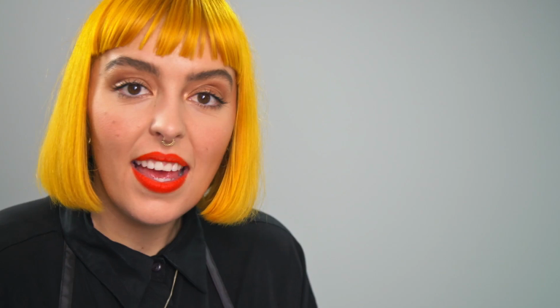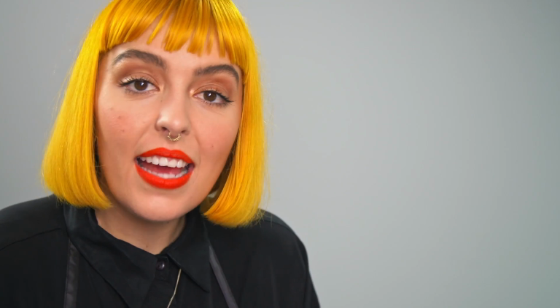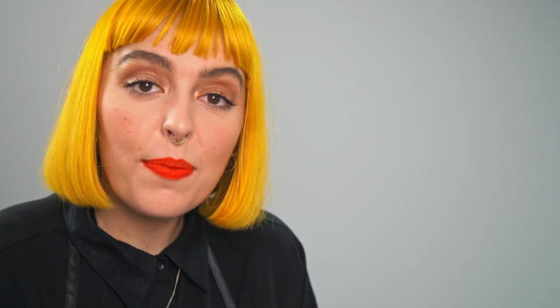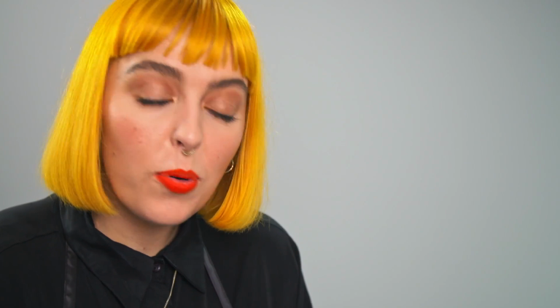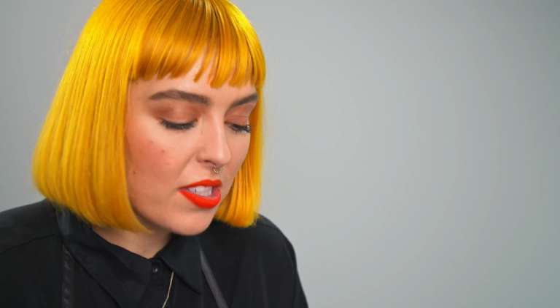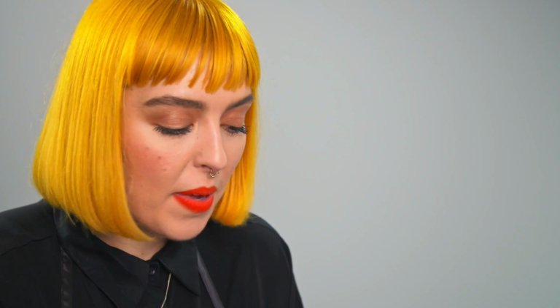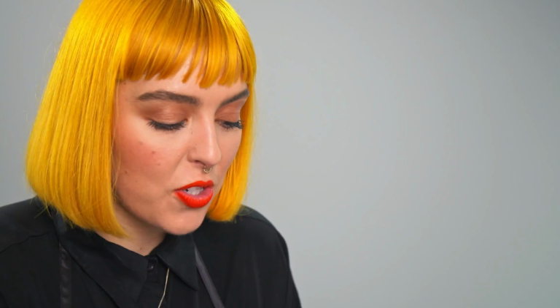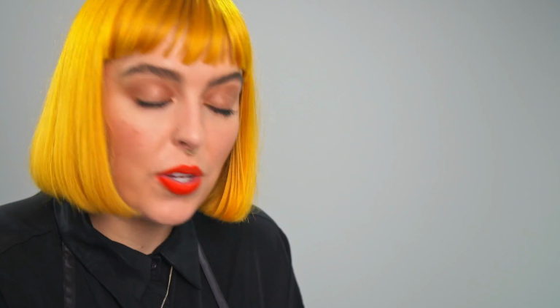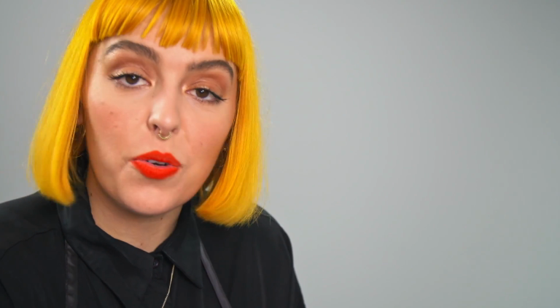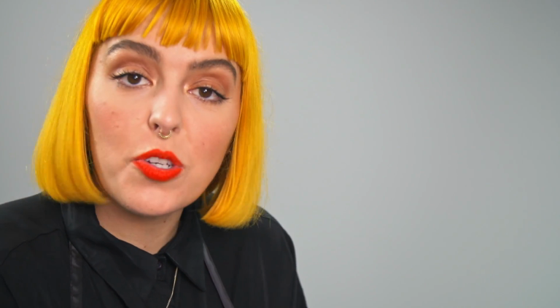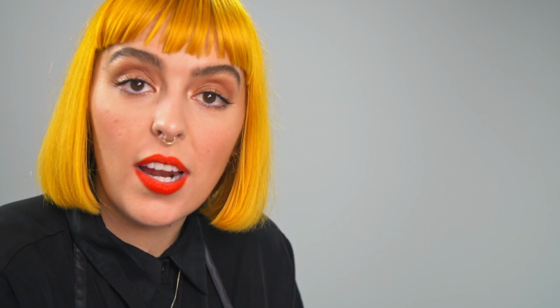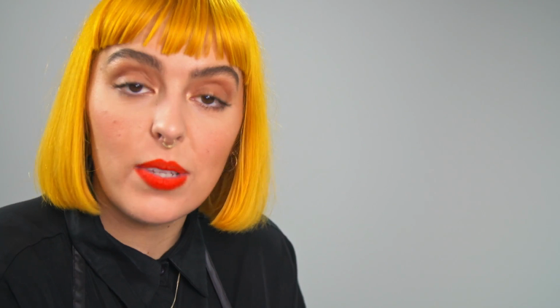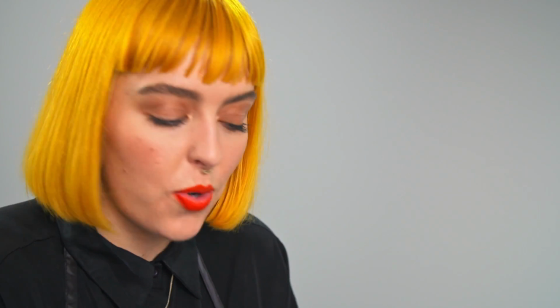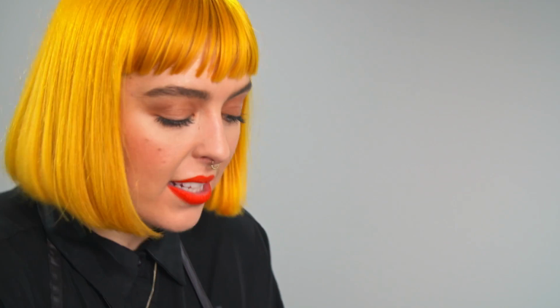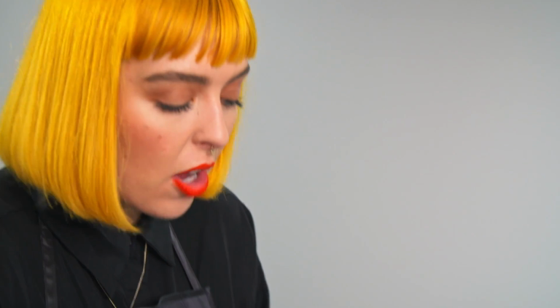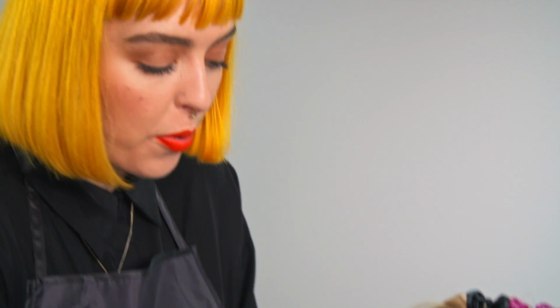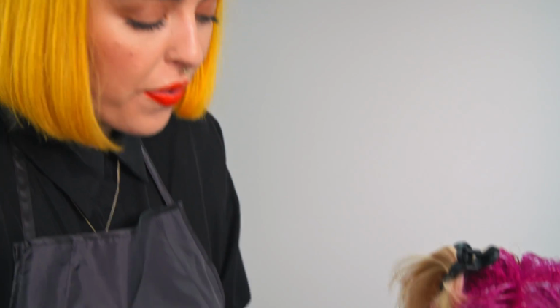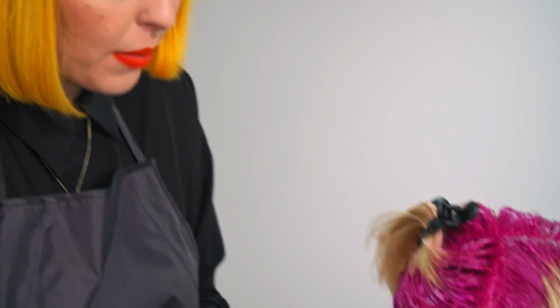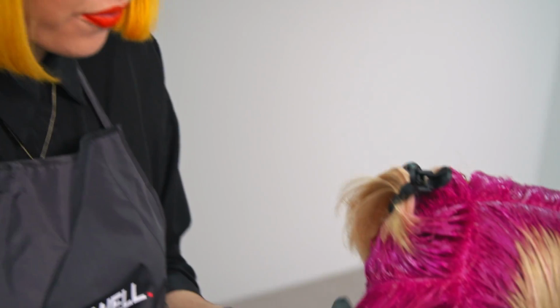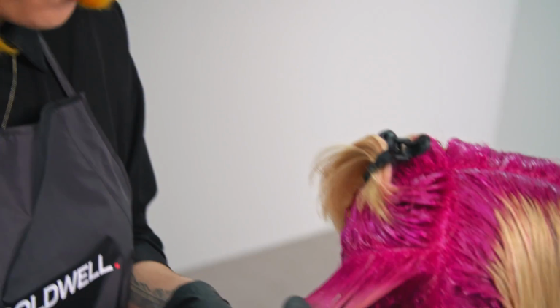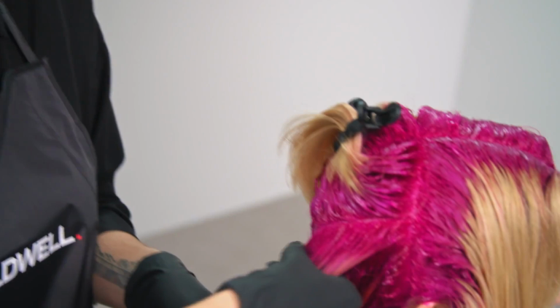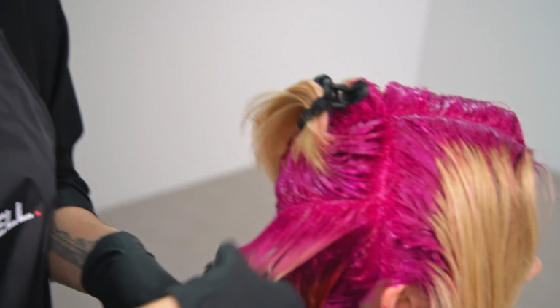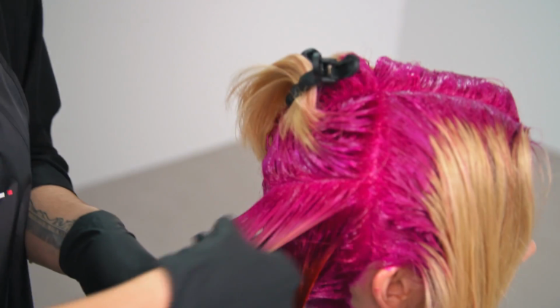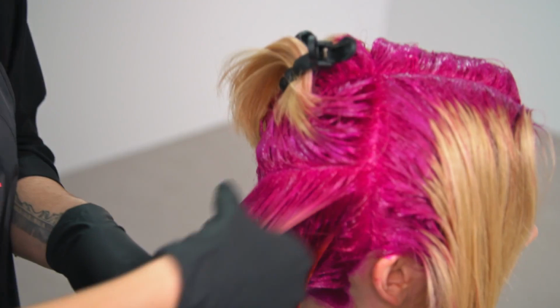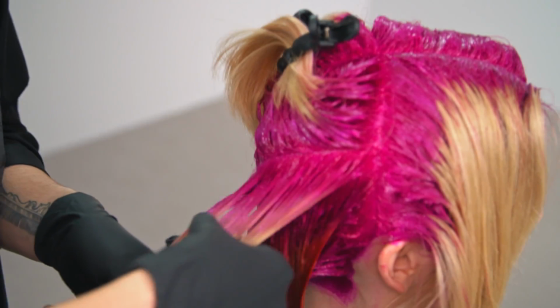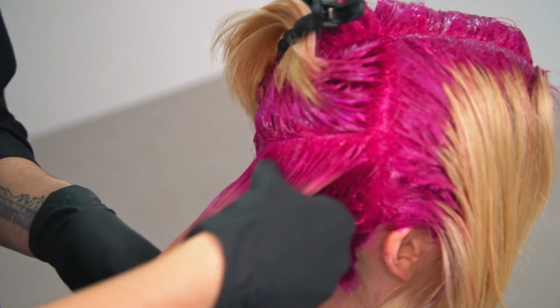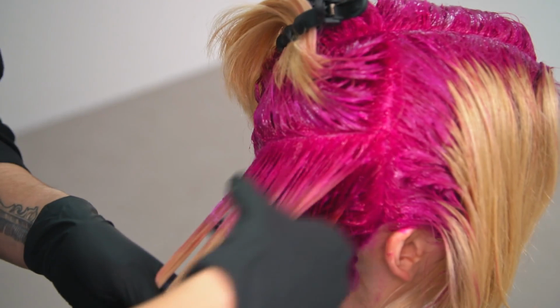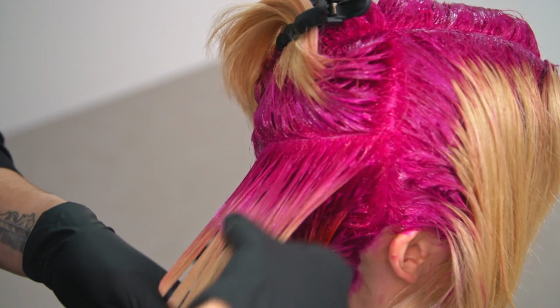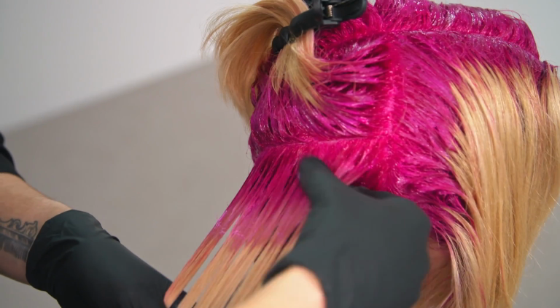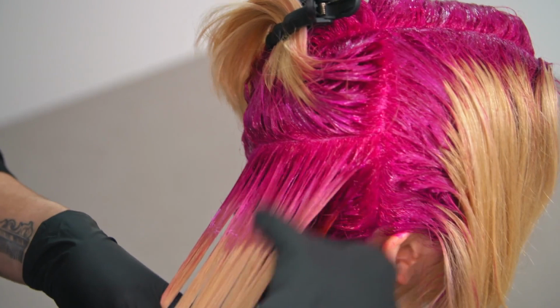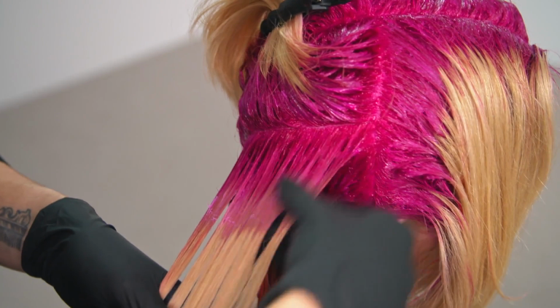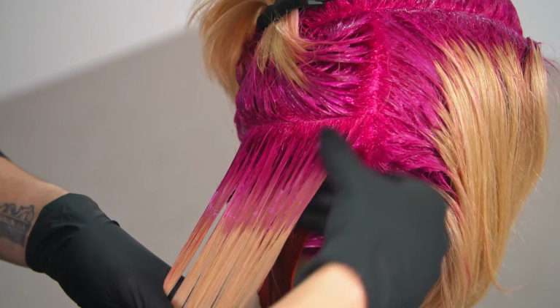It's important to make sure your root shadow is dragged down perfectly before moving onto your middlings and ends.